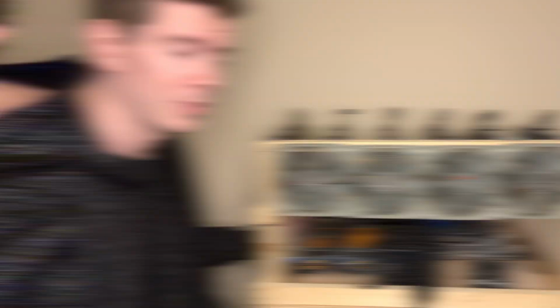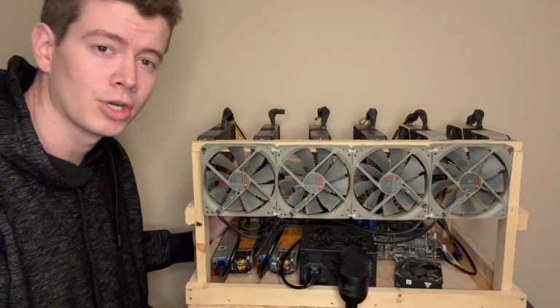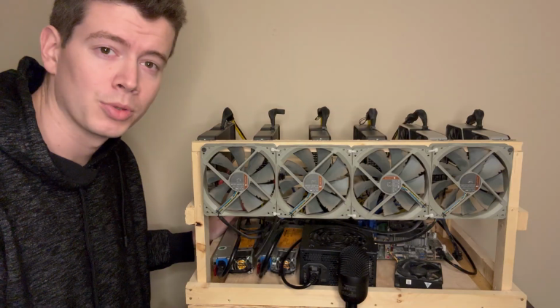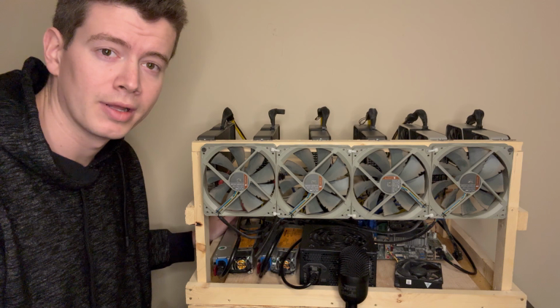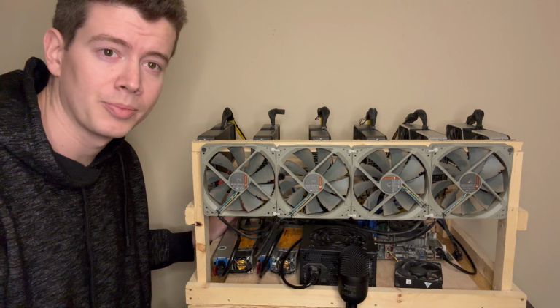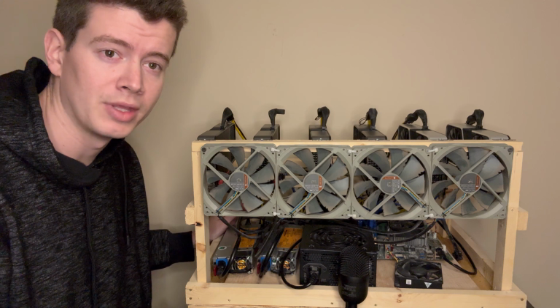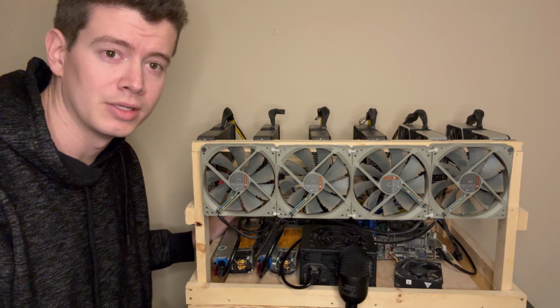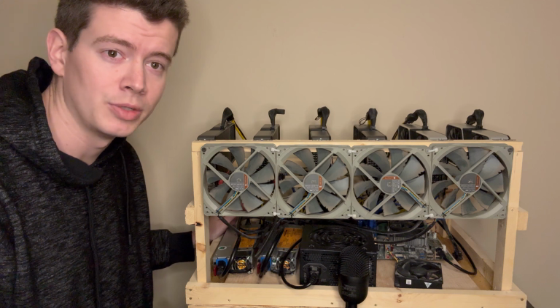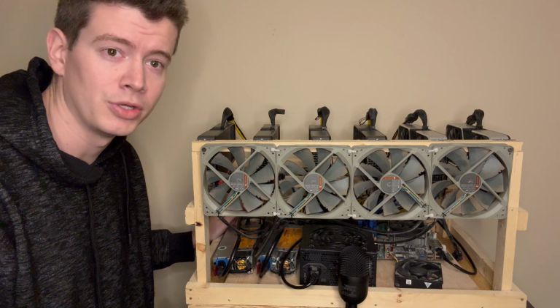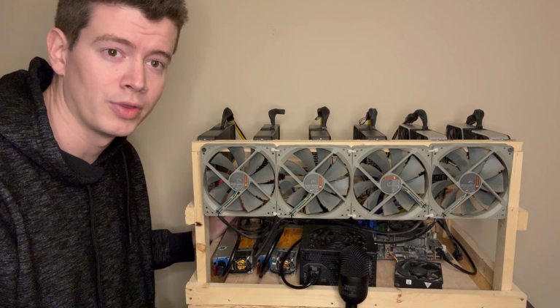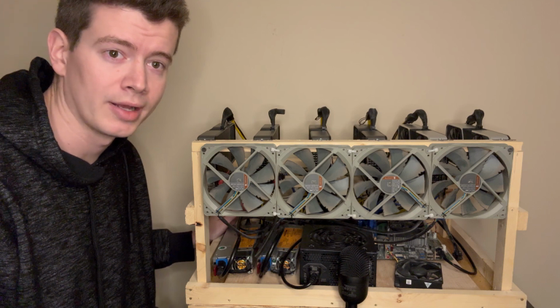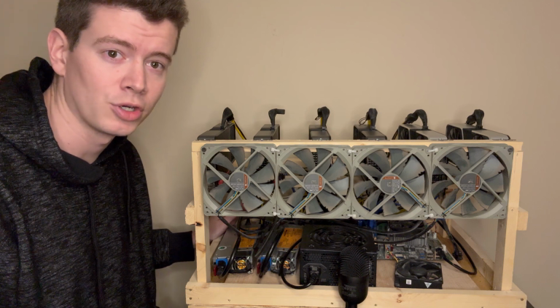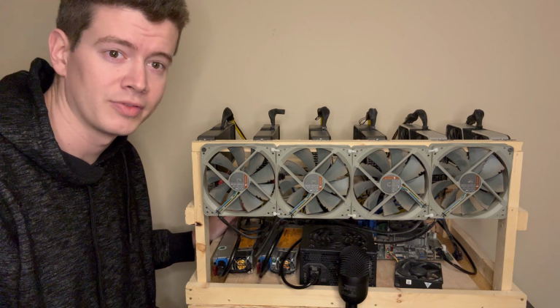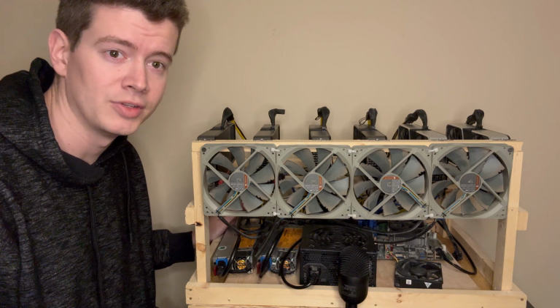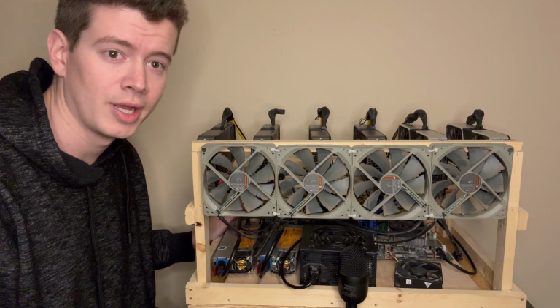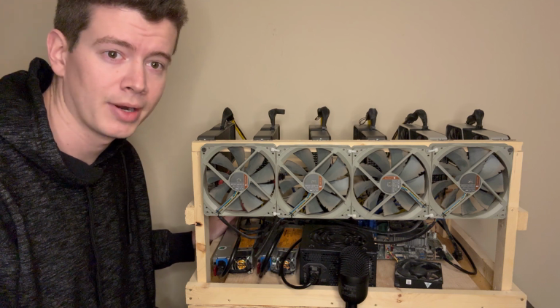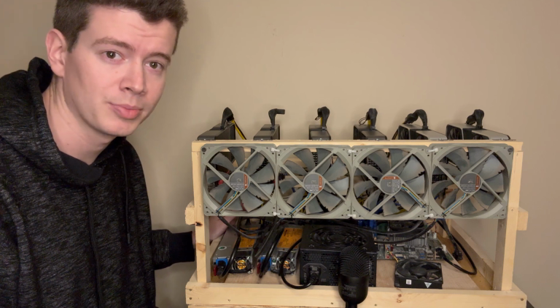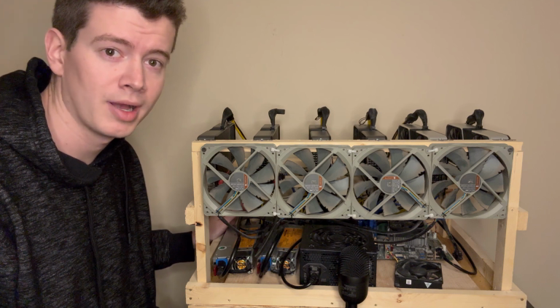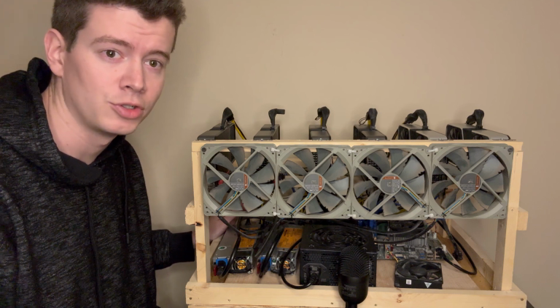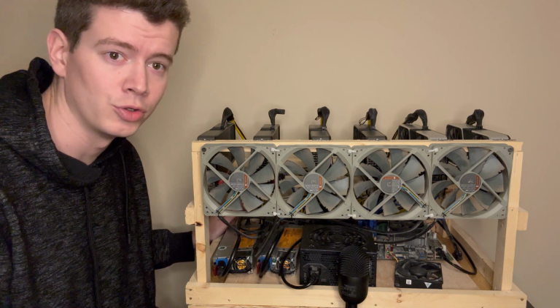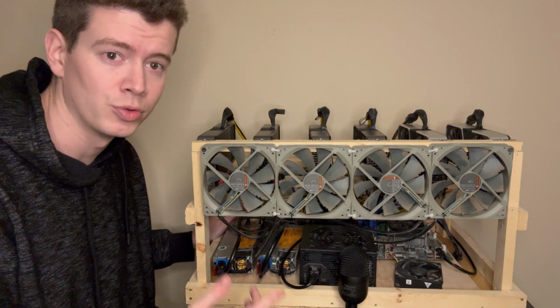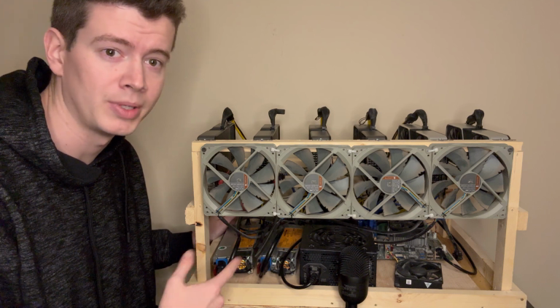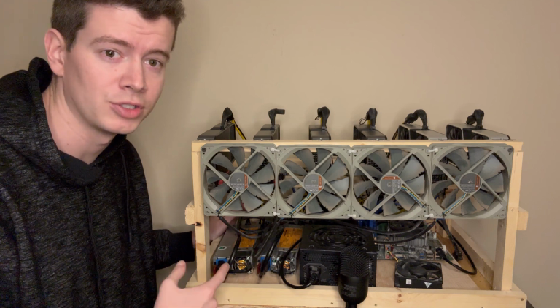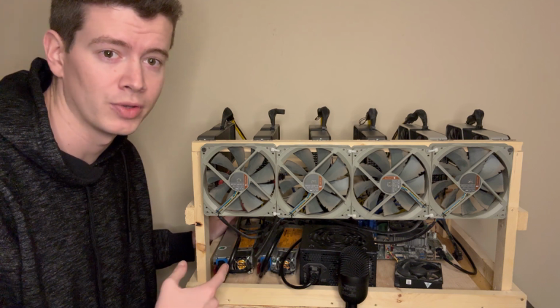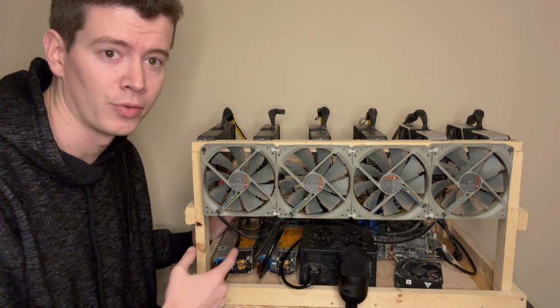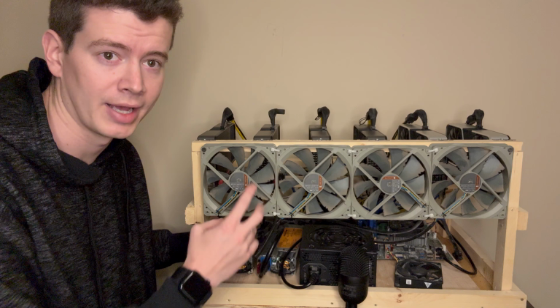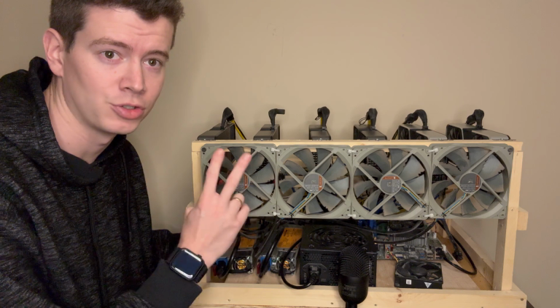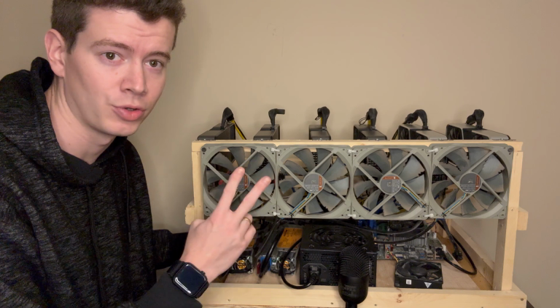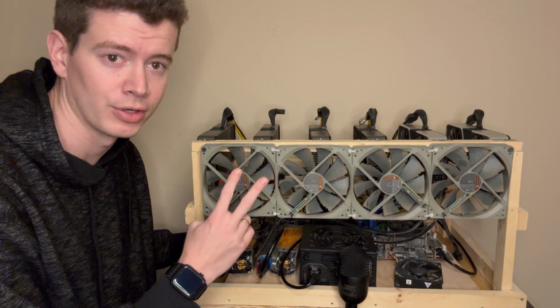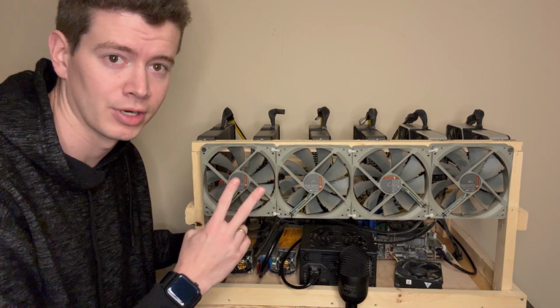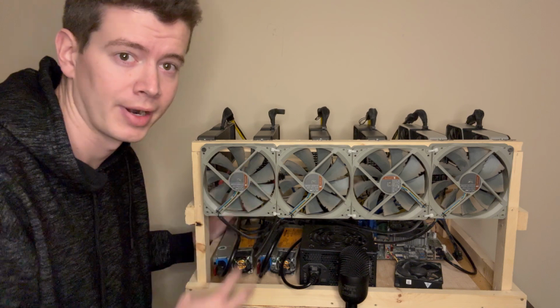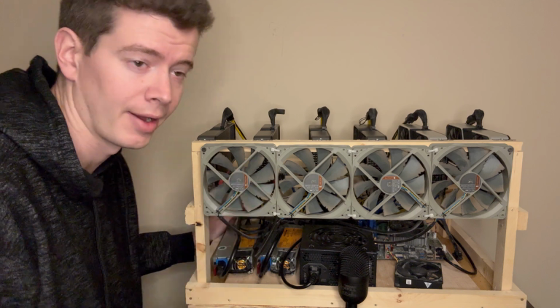I'm going to start plugging up the GPU that I took off the EVGA power supply to the PSU that only has two cards on it right now.